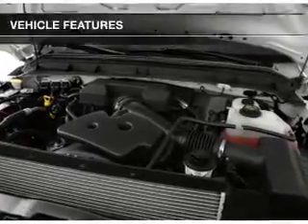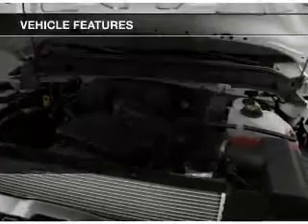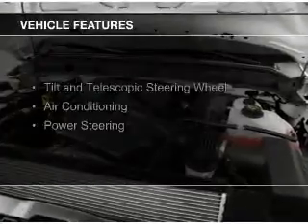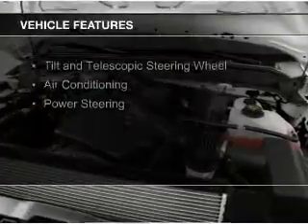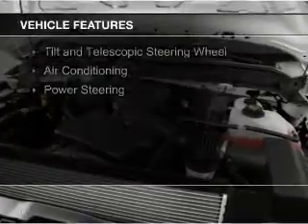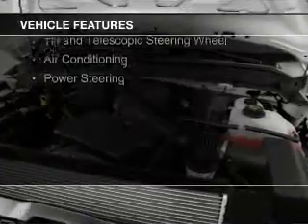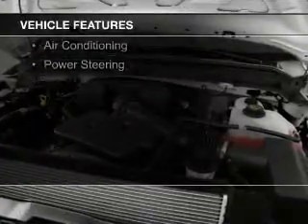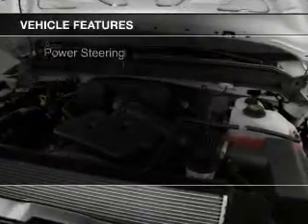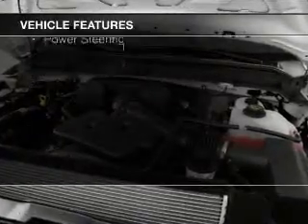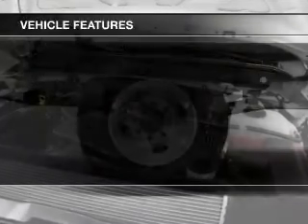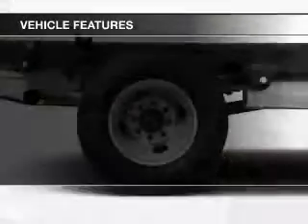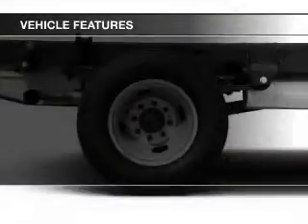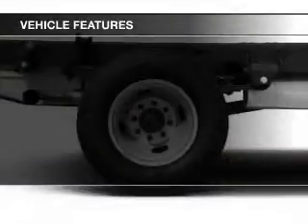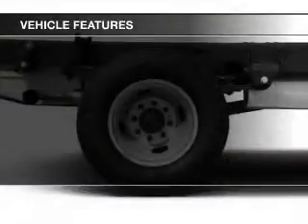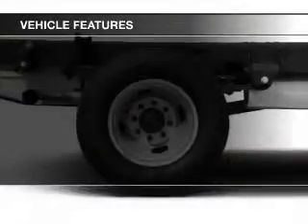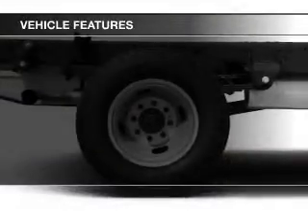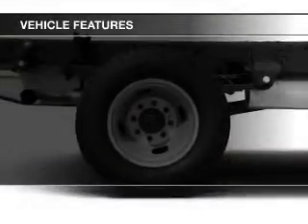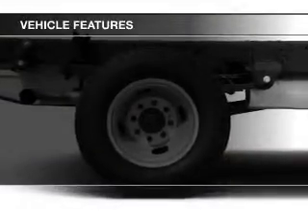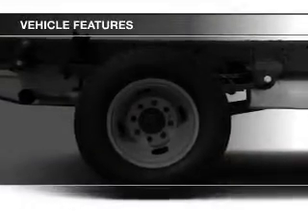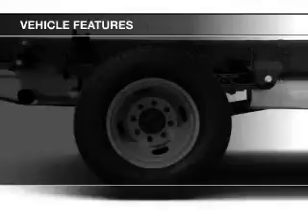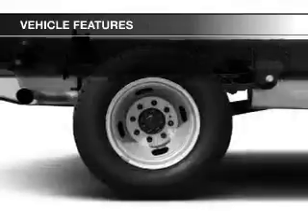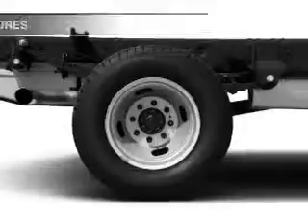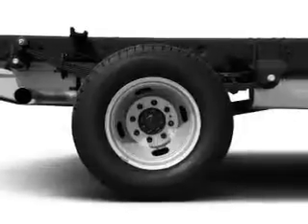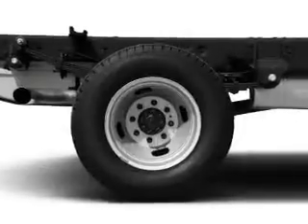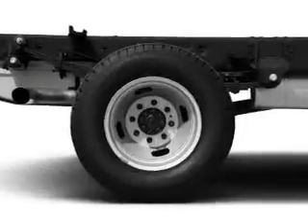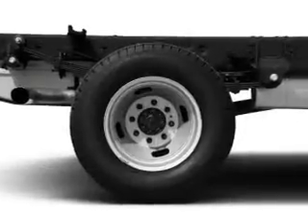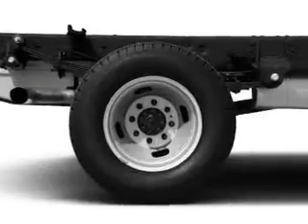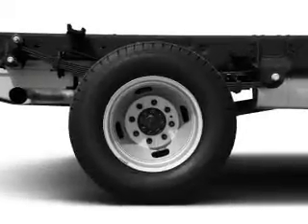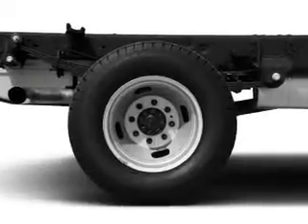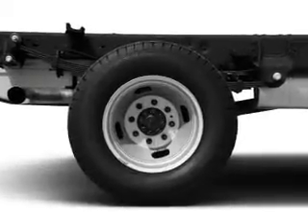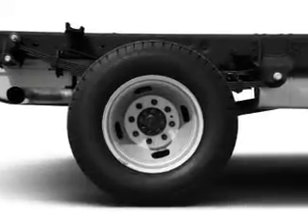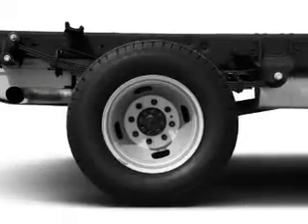The features include a tilt and telescopic steering wheel, air conditioning, and power steering.